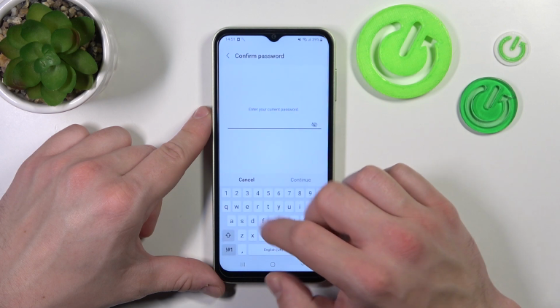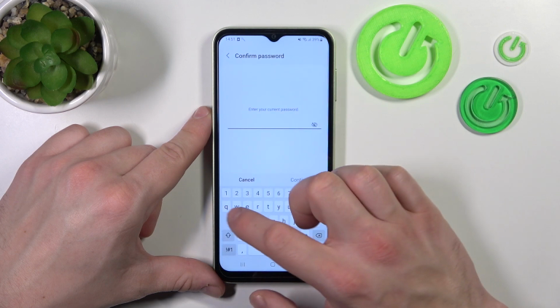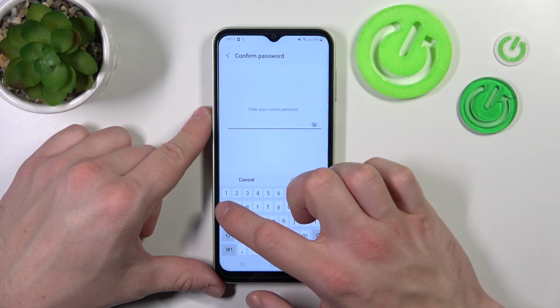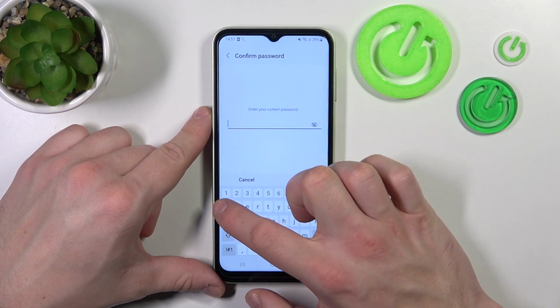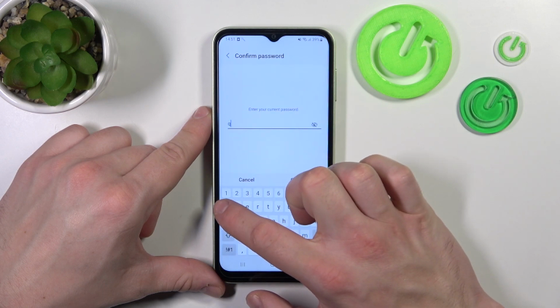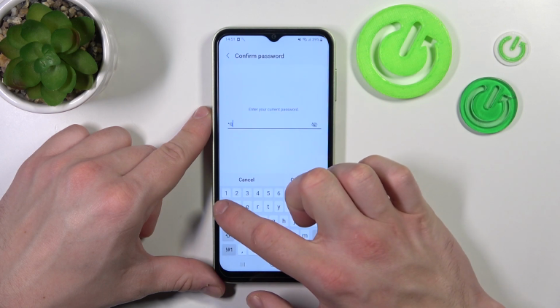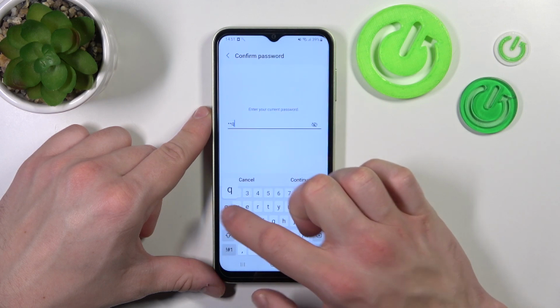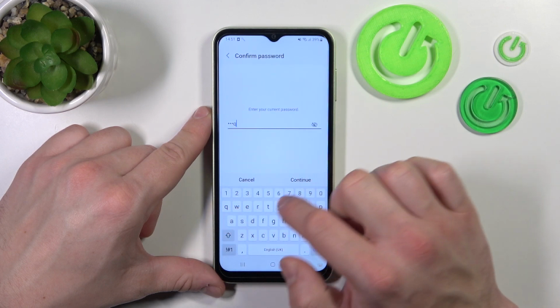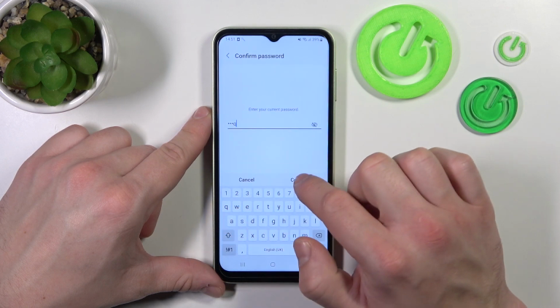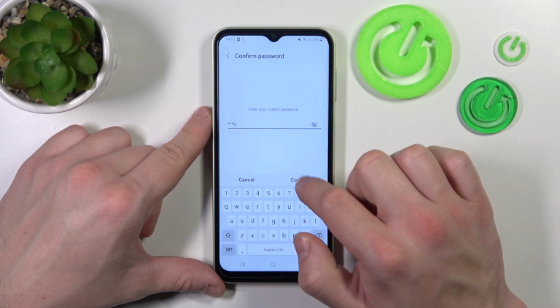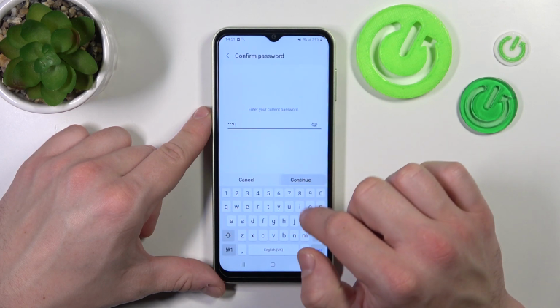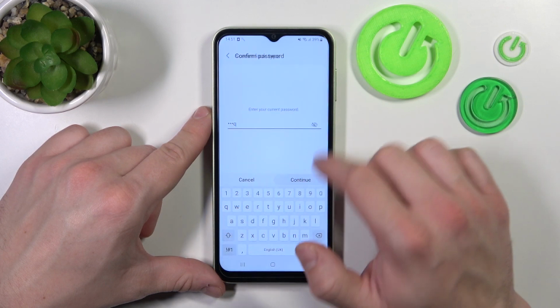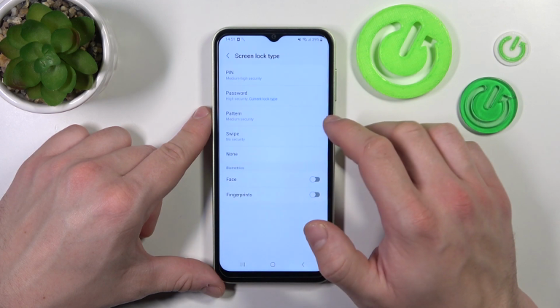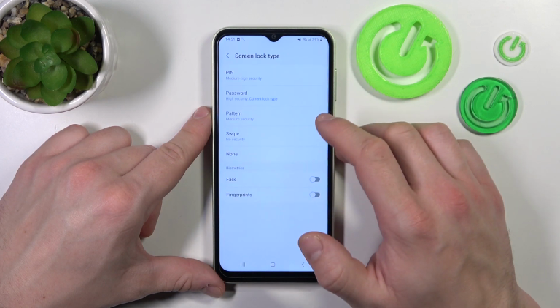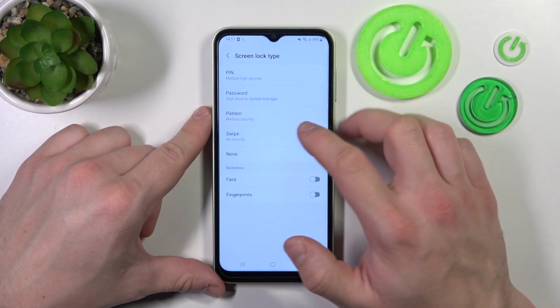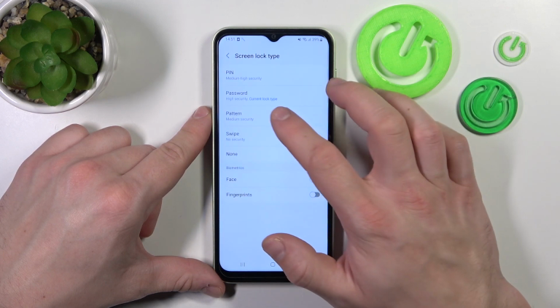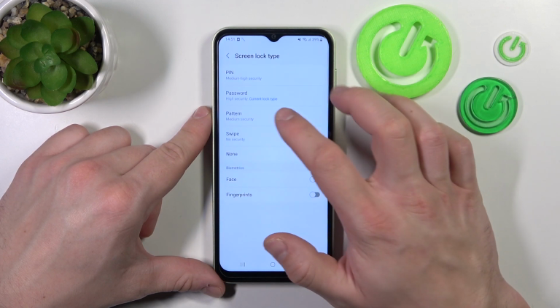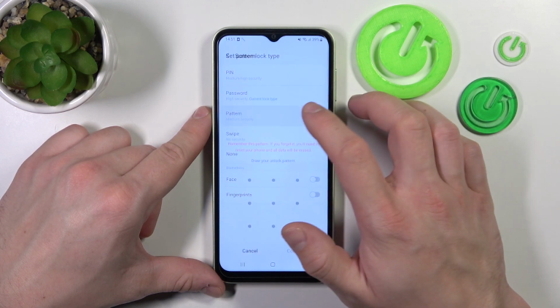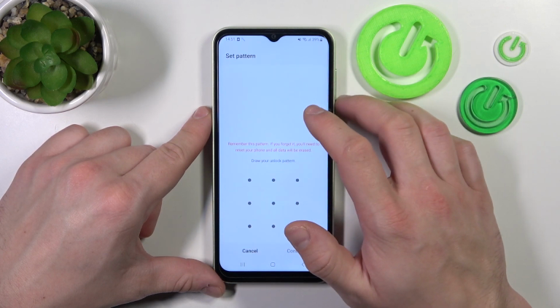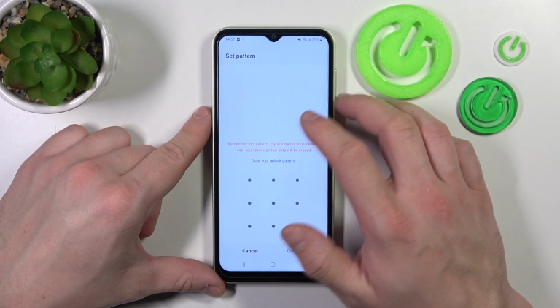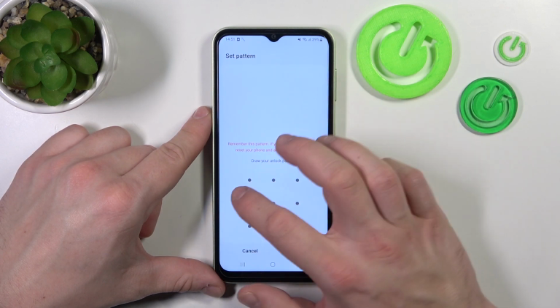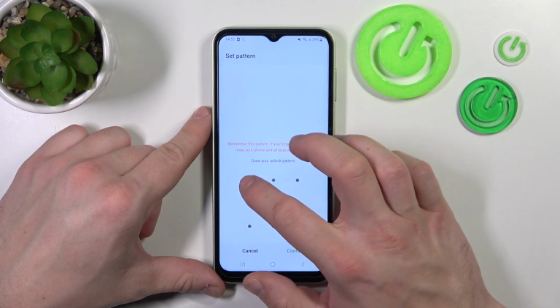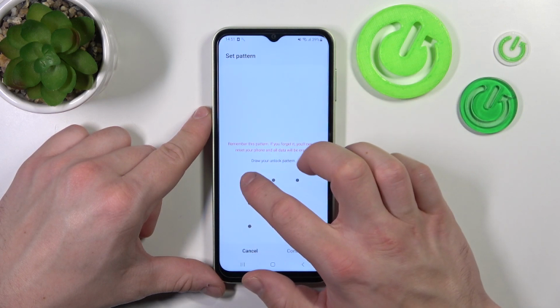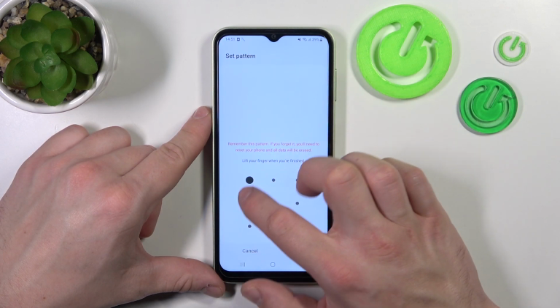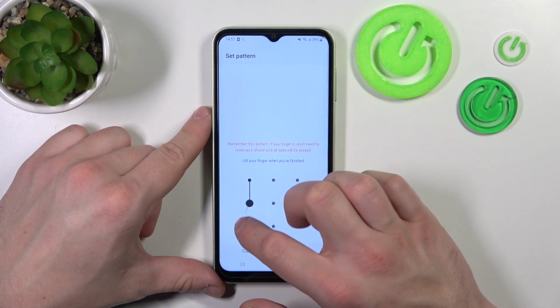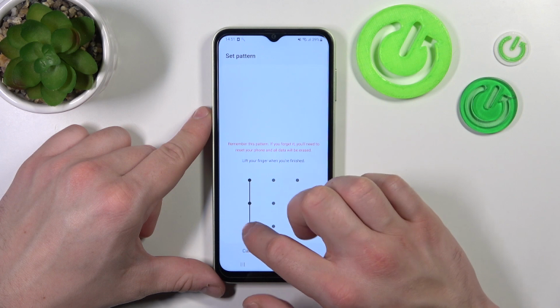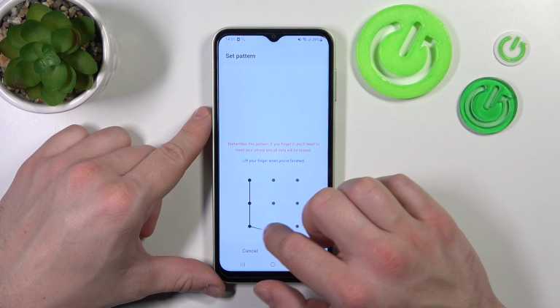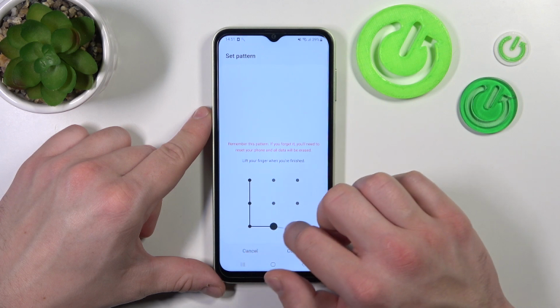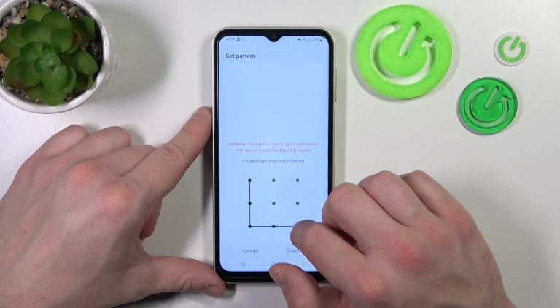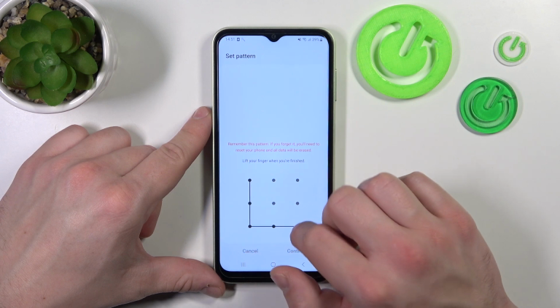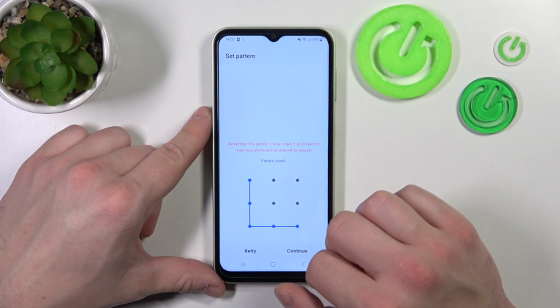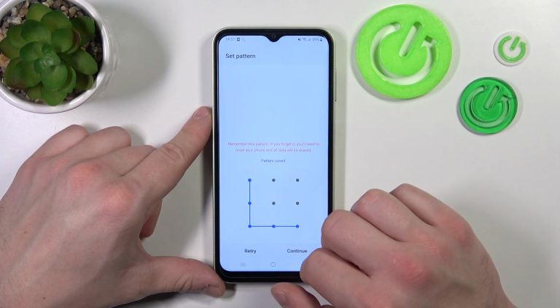And now let's select pattern. To create a pattern we have to connect at least four dots.